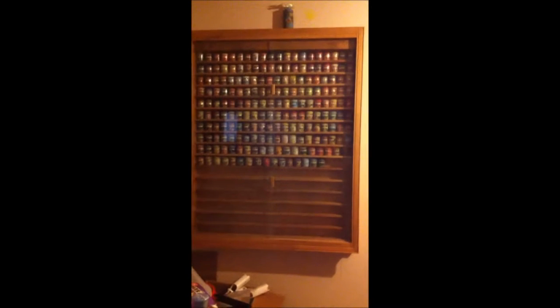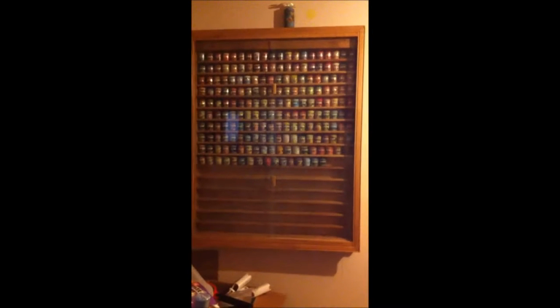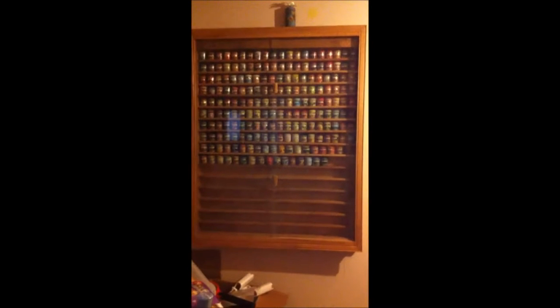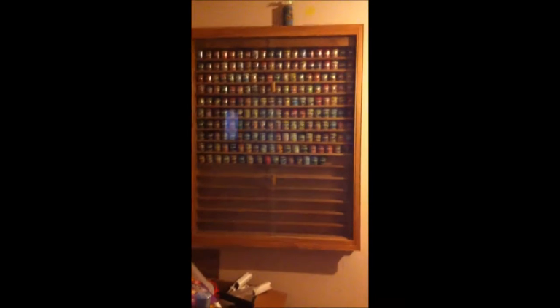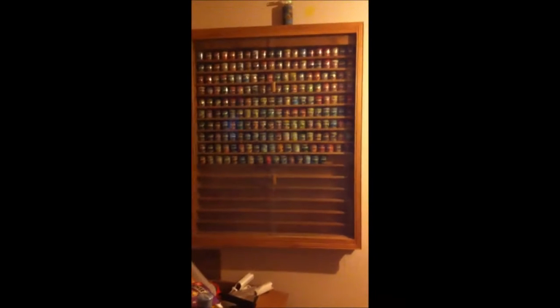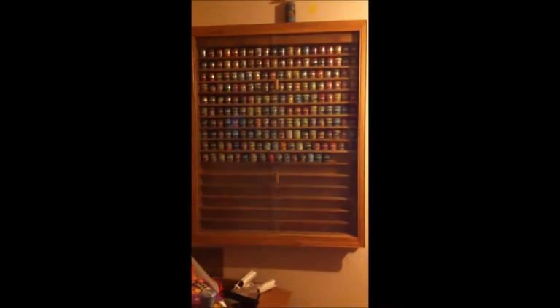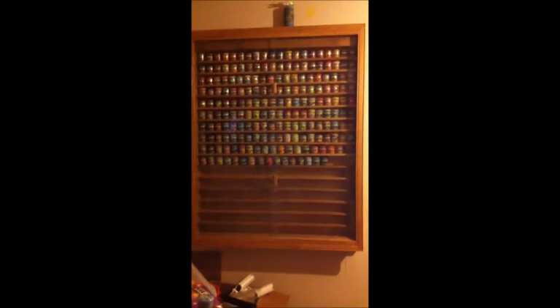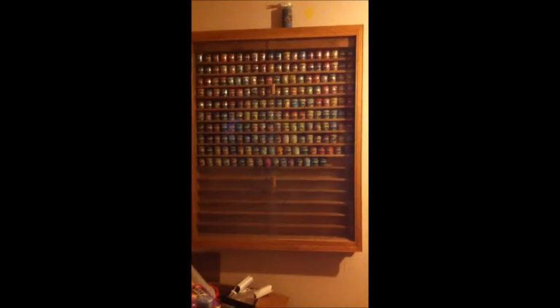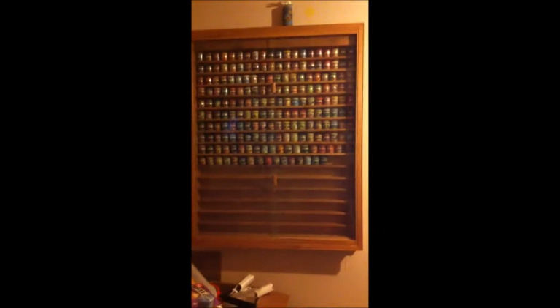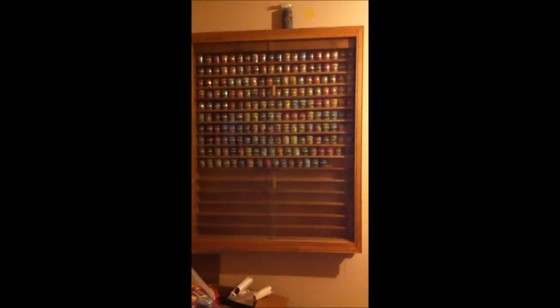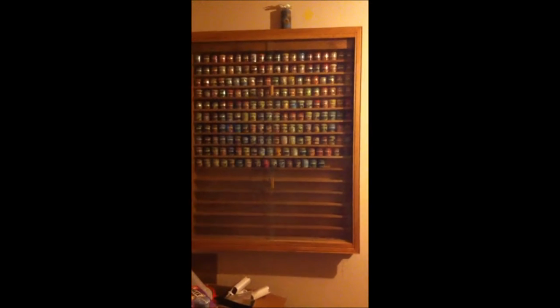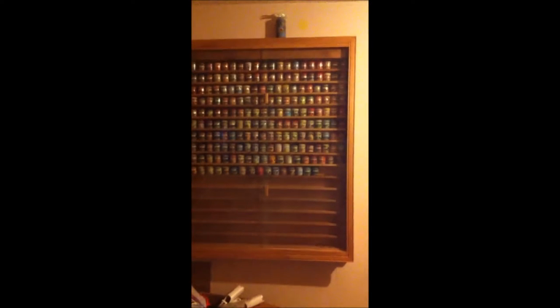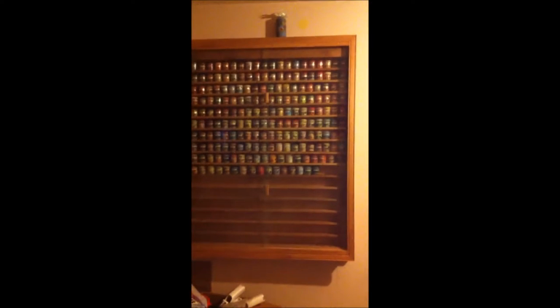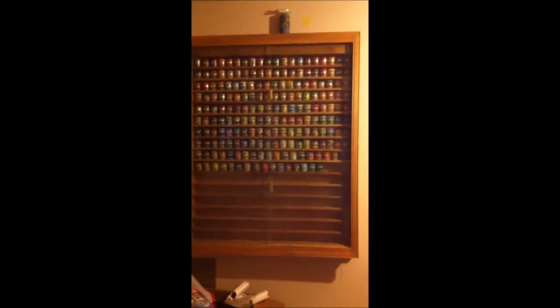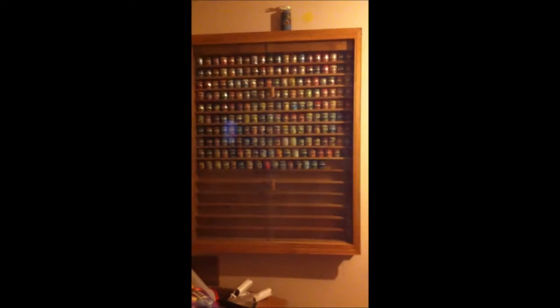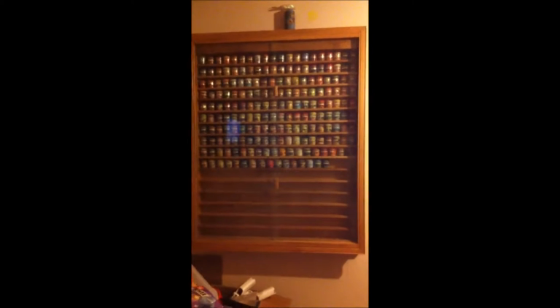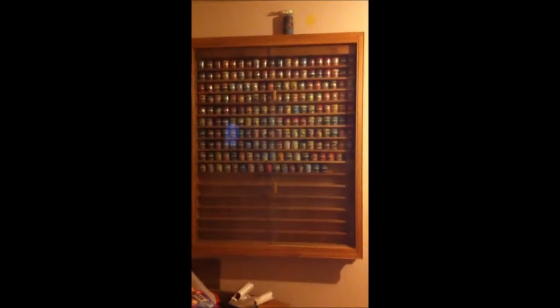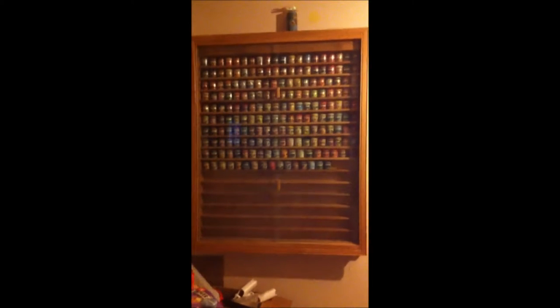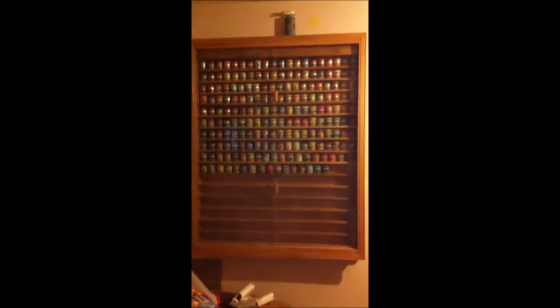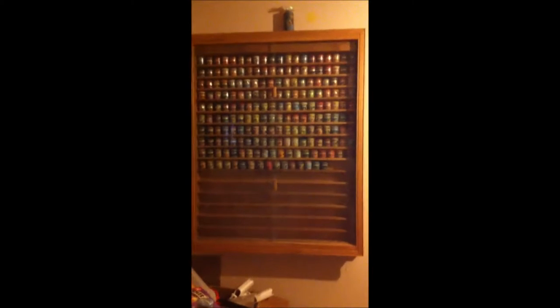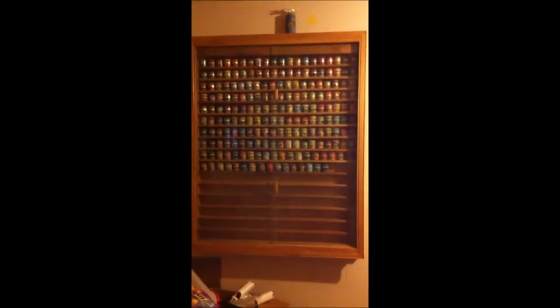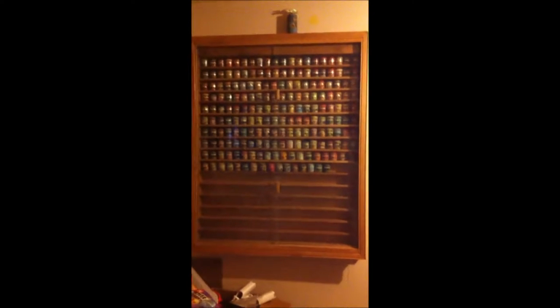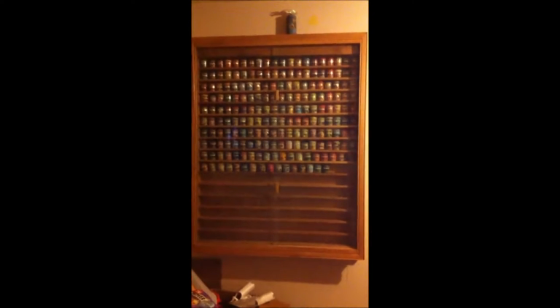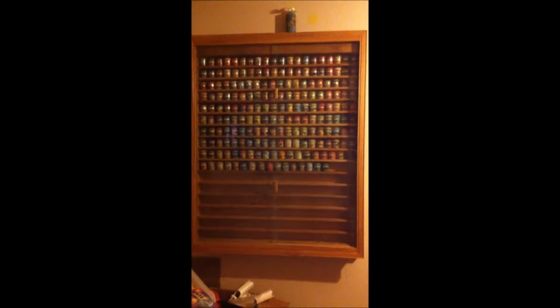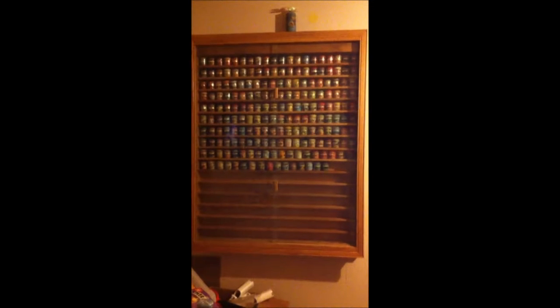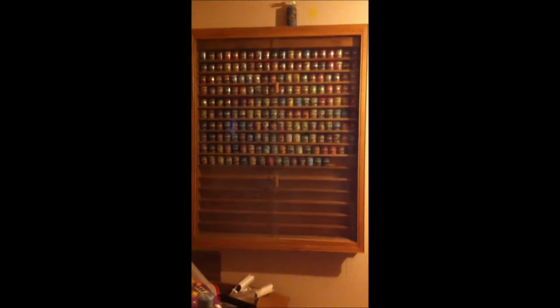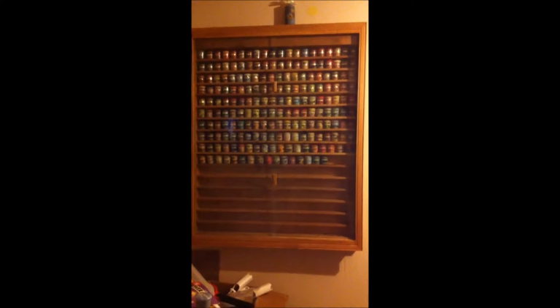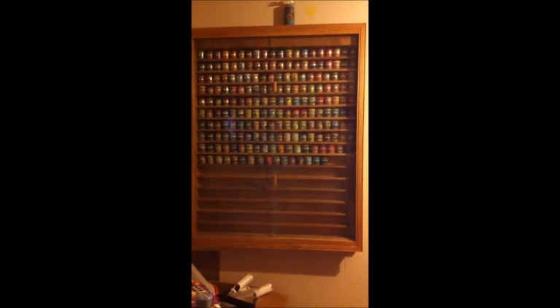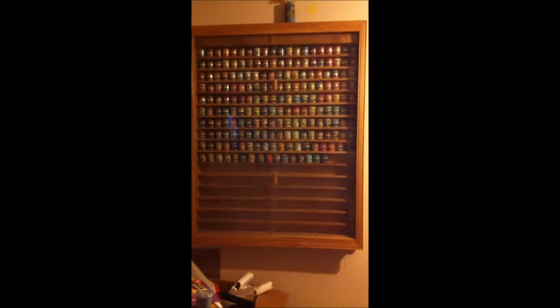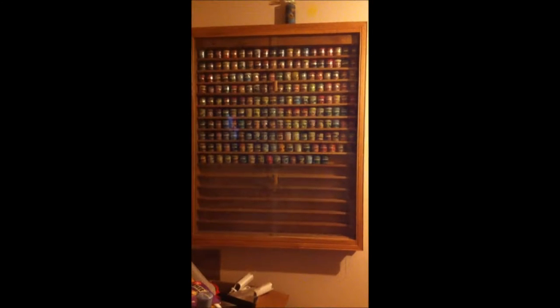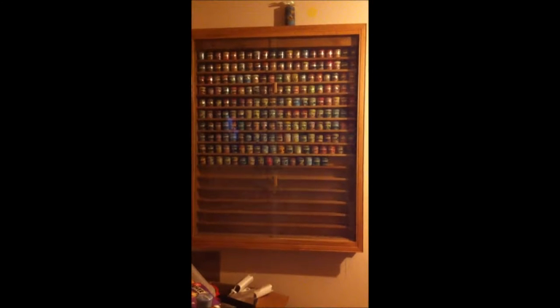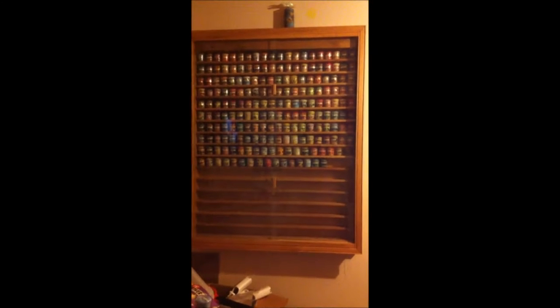This is my Yankee Candle Sampler collection. I have 195 little sampler votives.